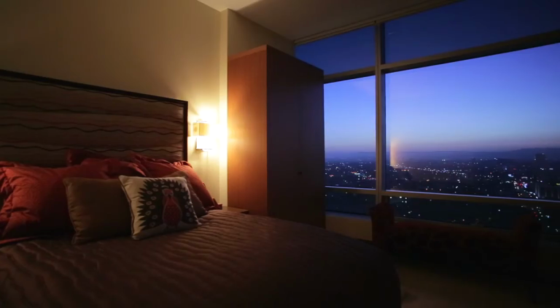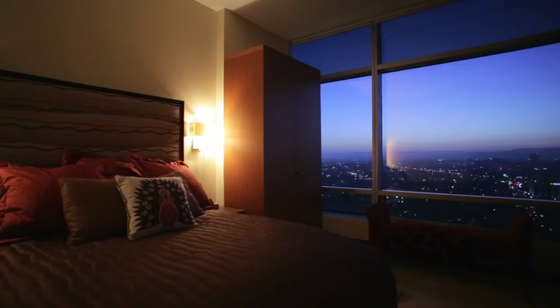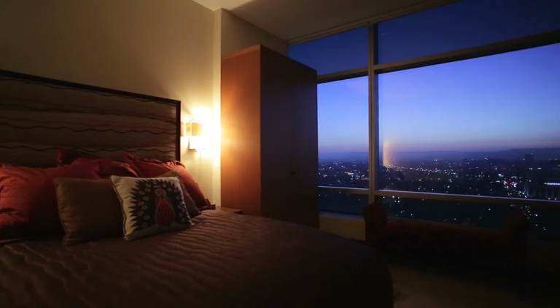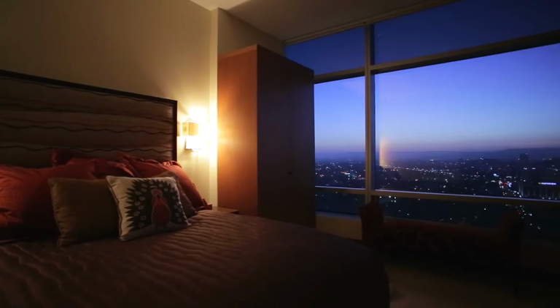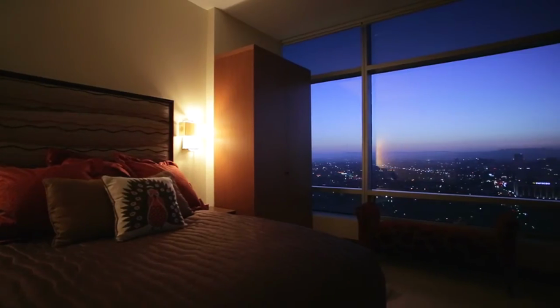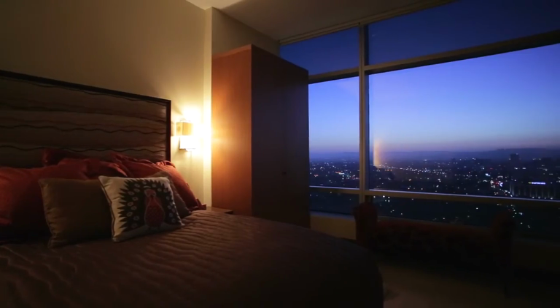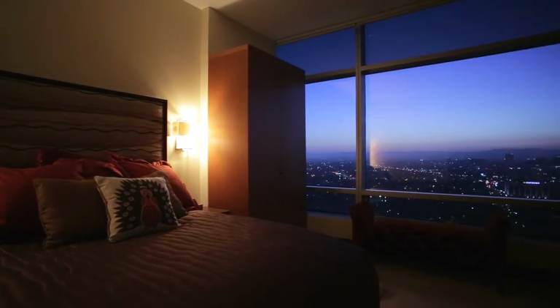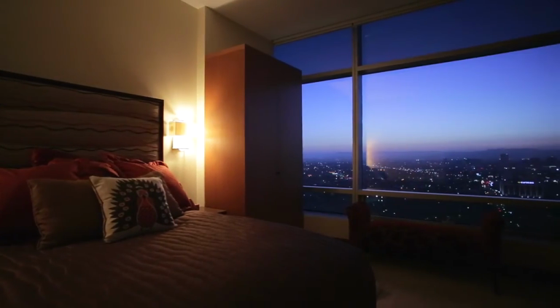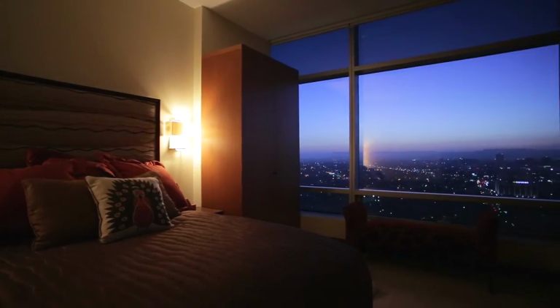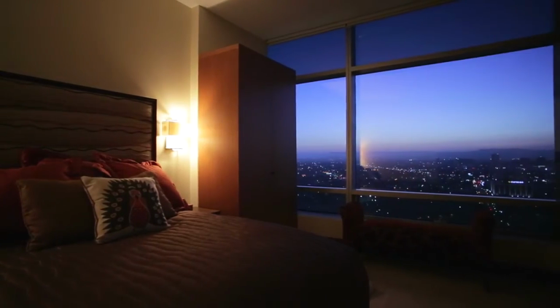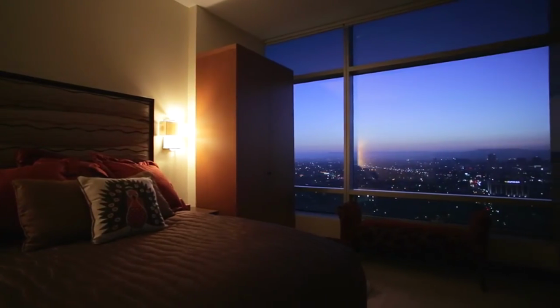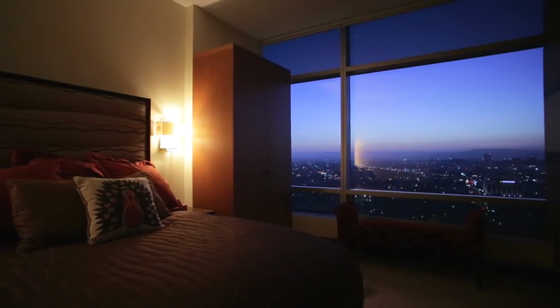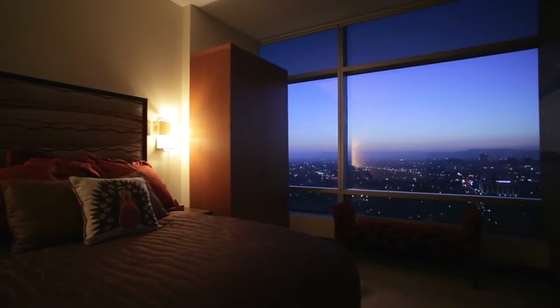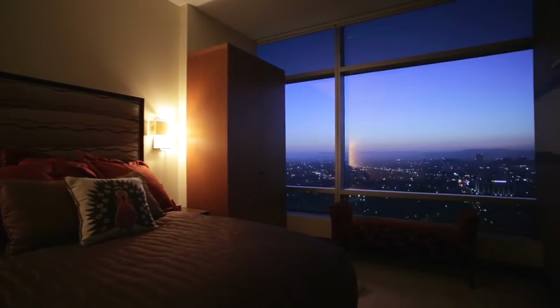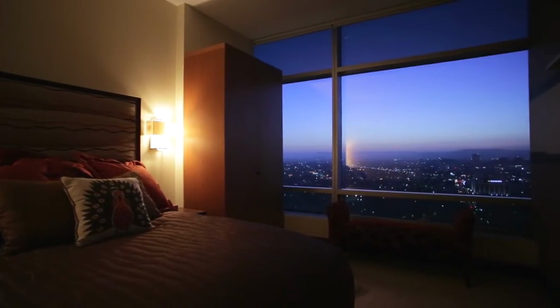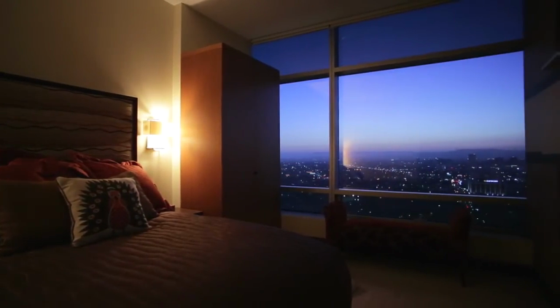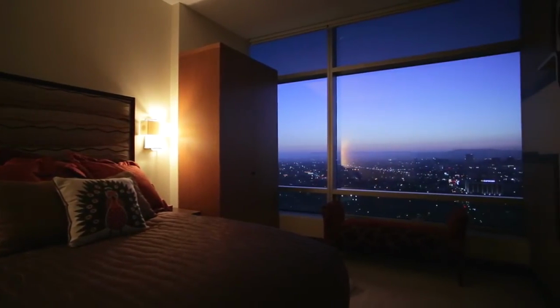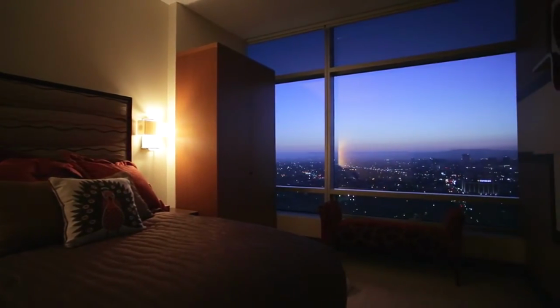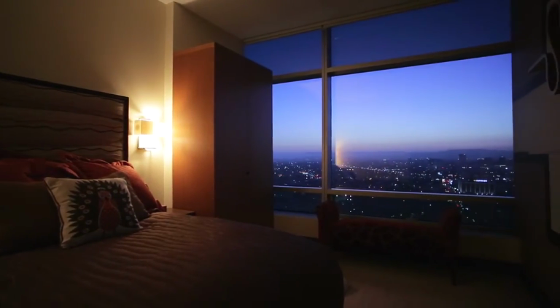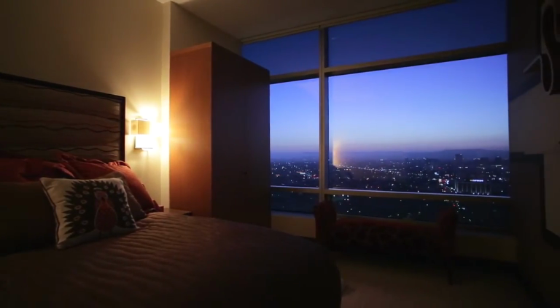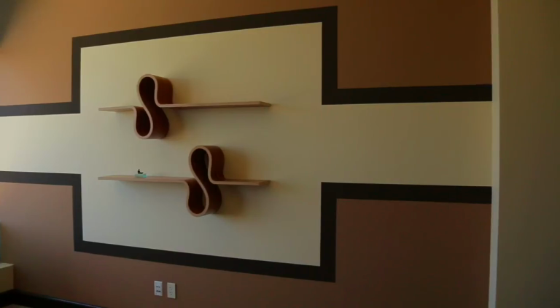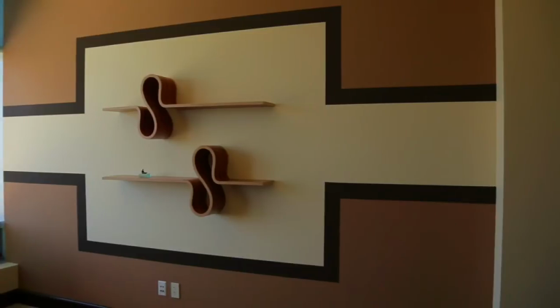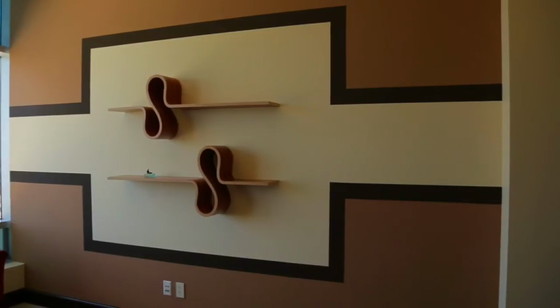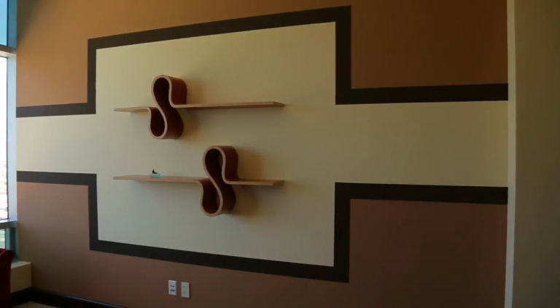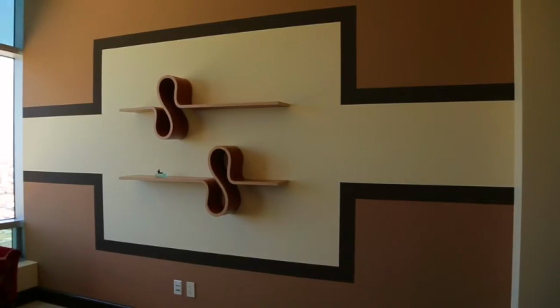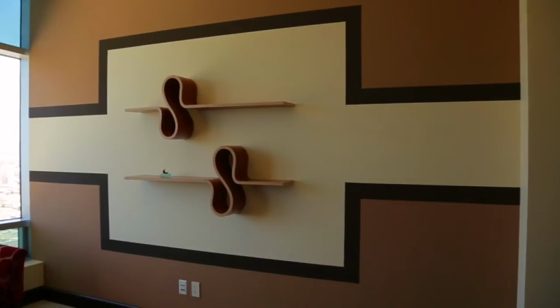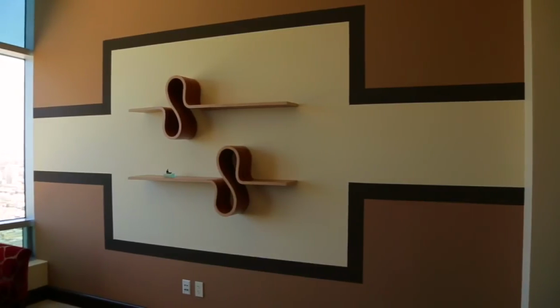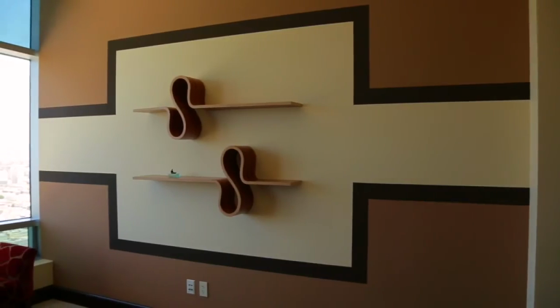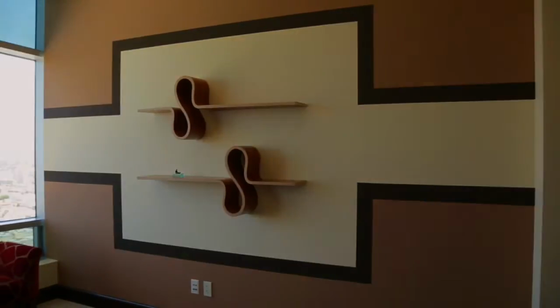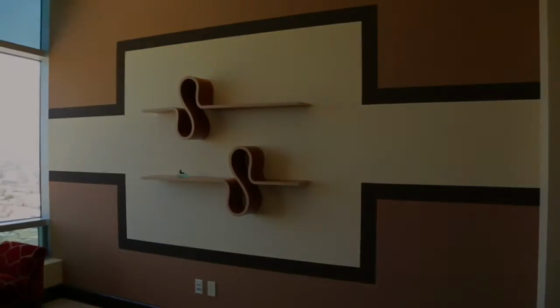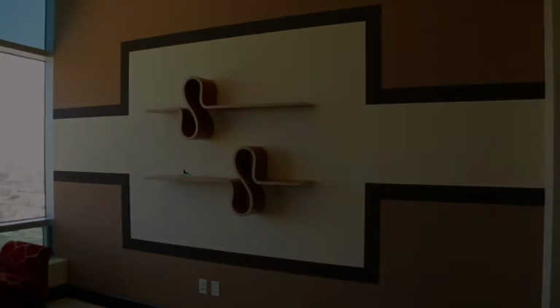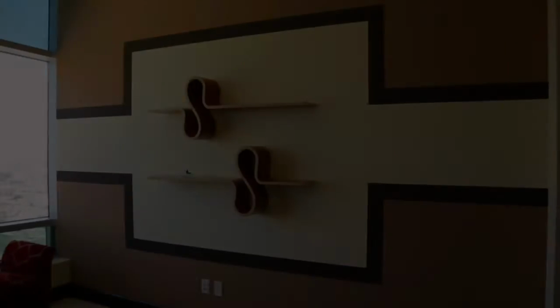The second bedroom features a fabulous city view and unique designer details.